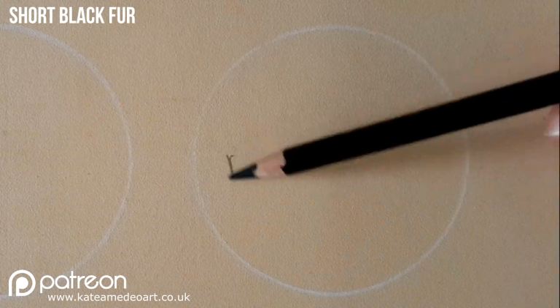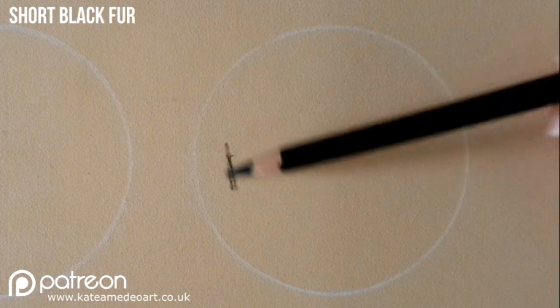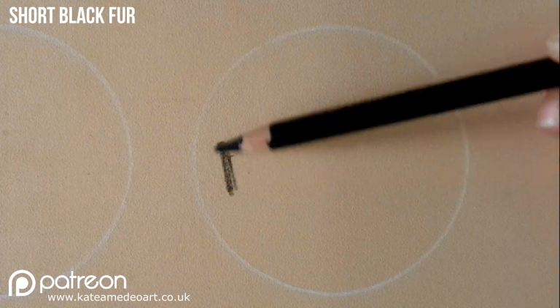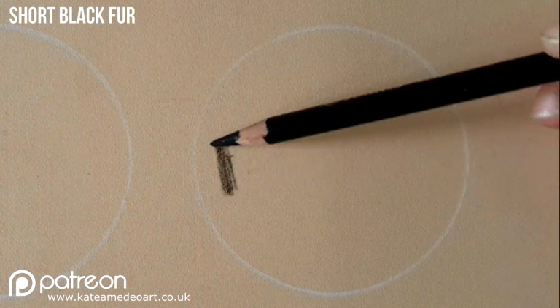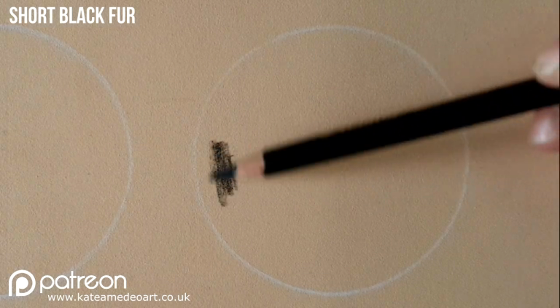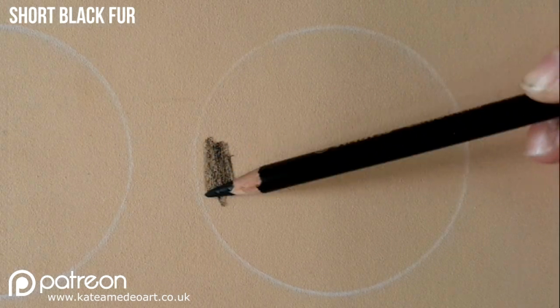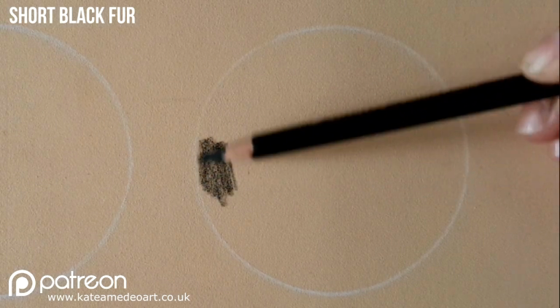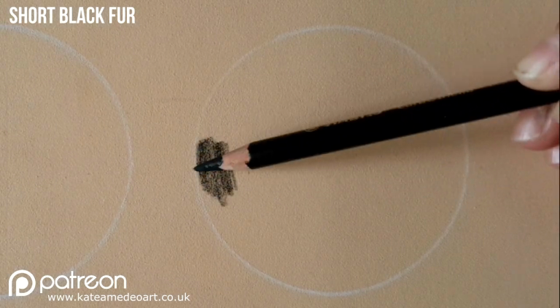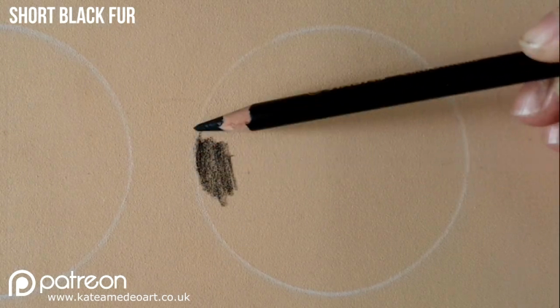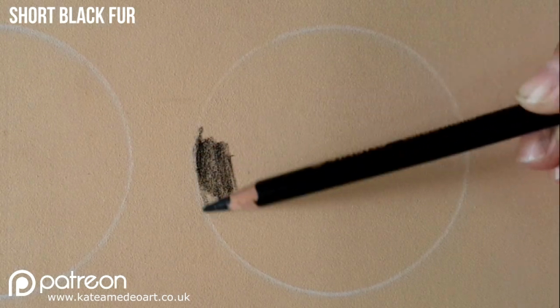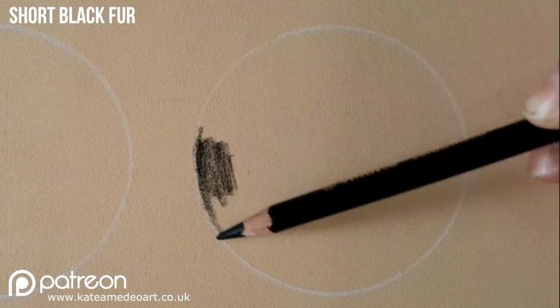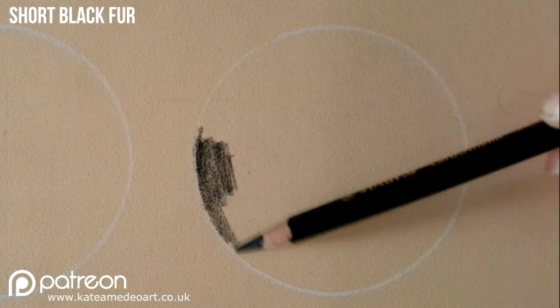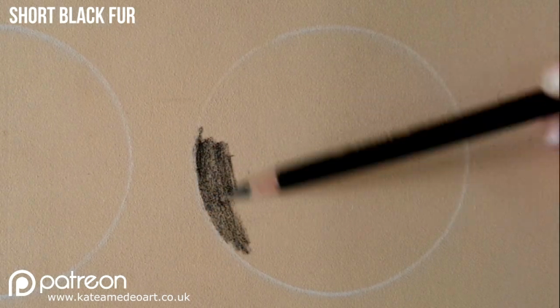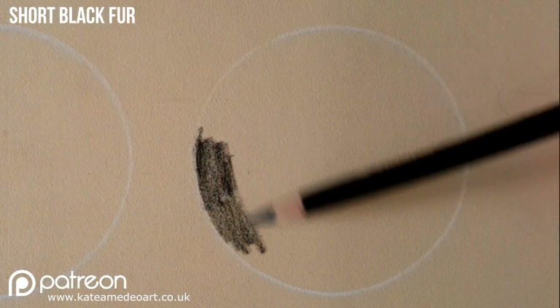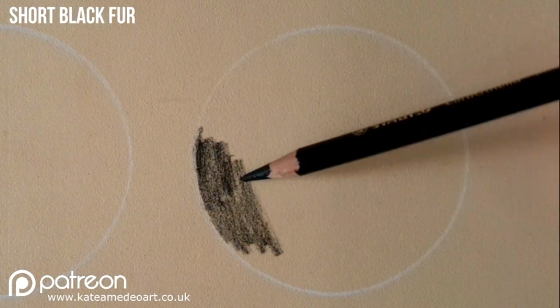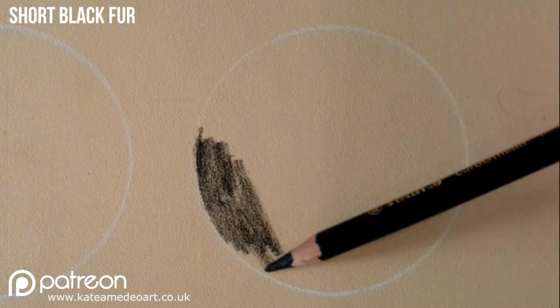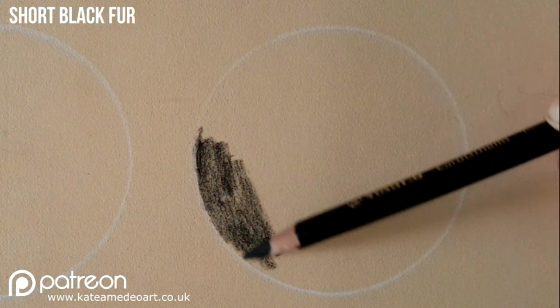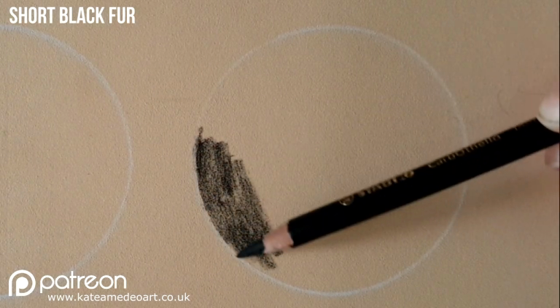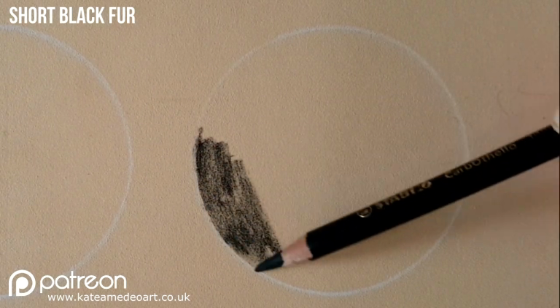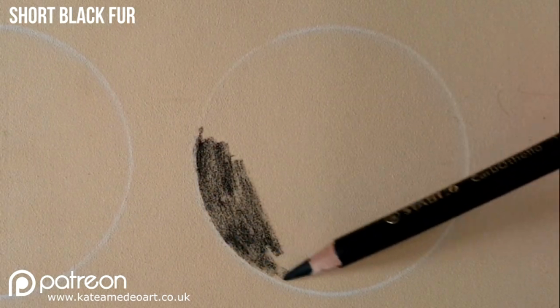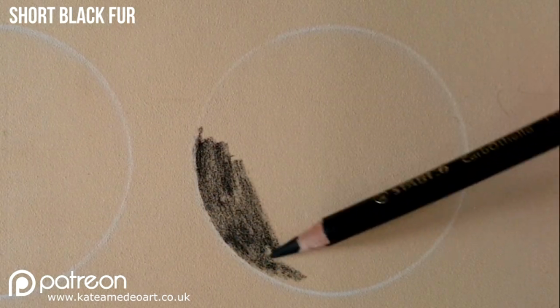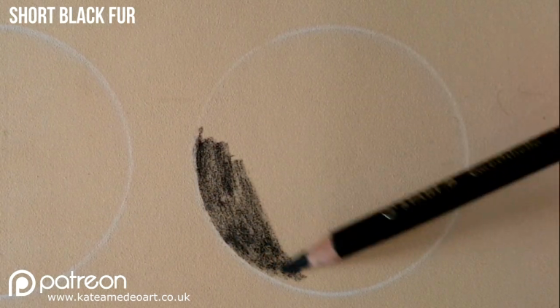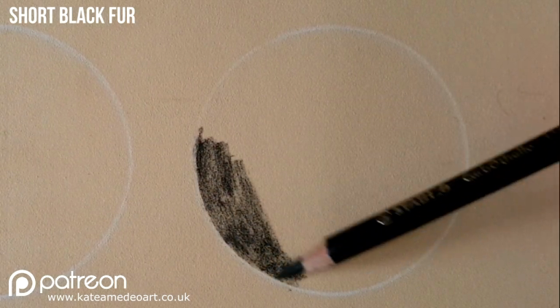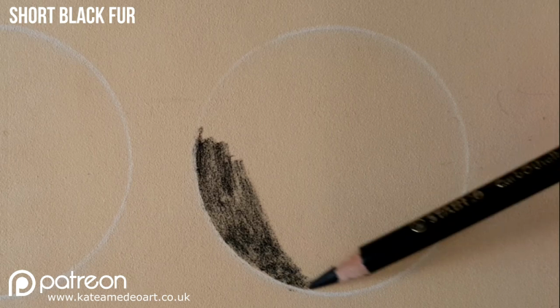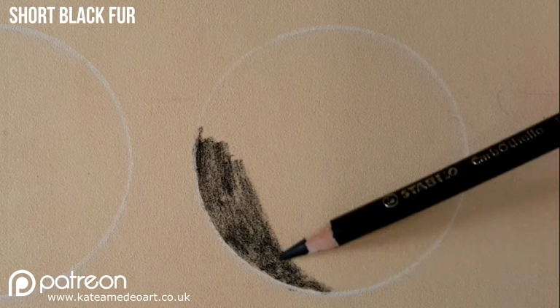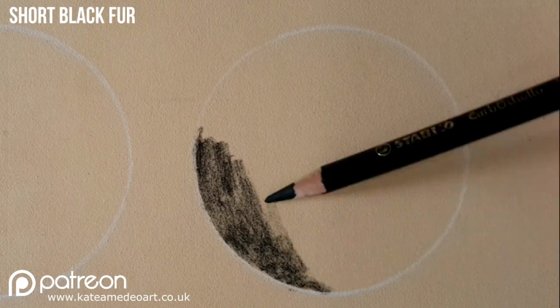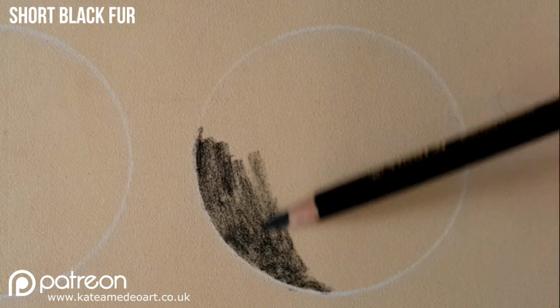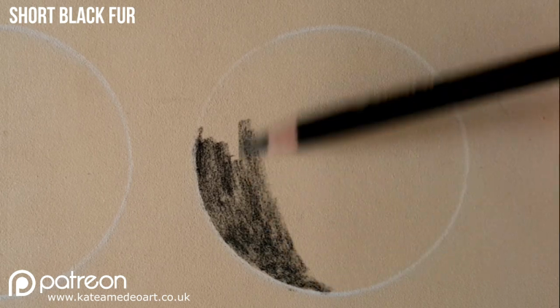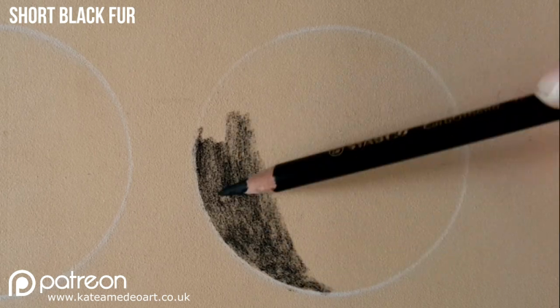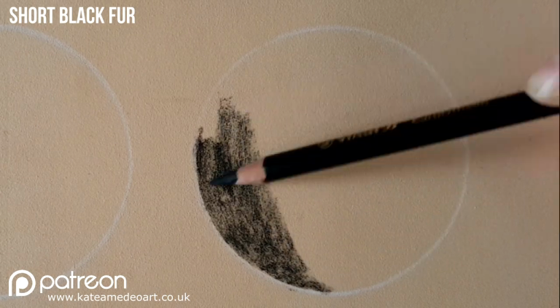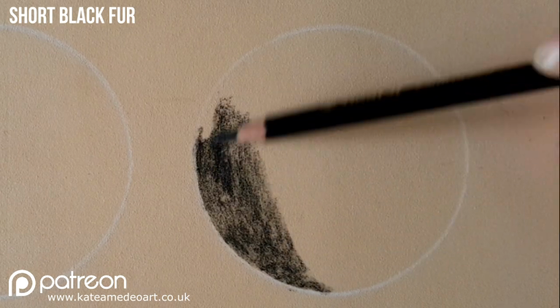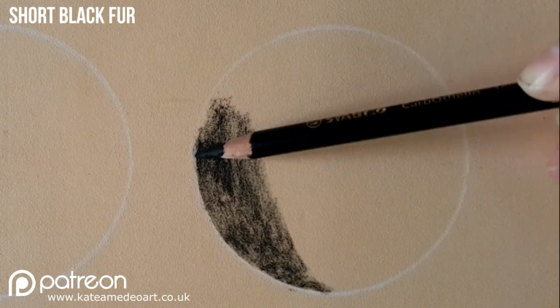Hey guys, it's Kate and in this tutorial I will show you how to draw short and long black fur with pastel pencils.